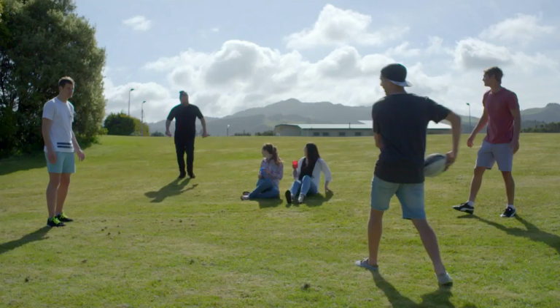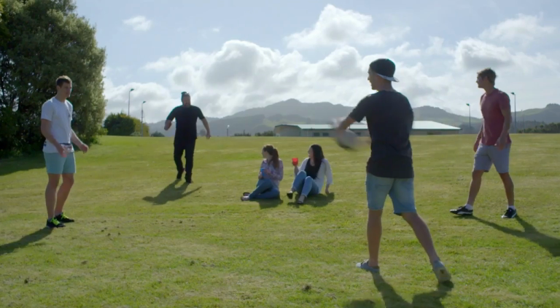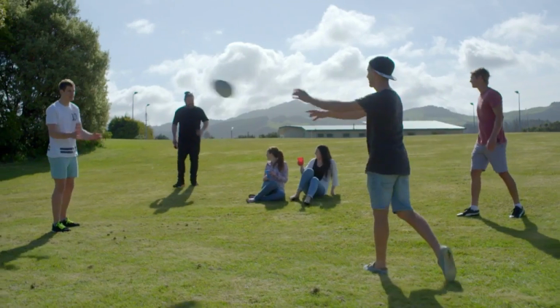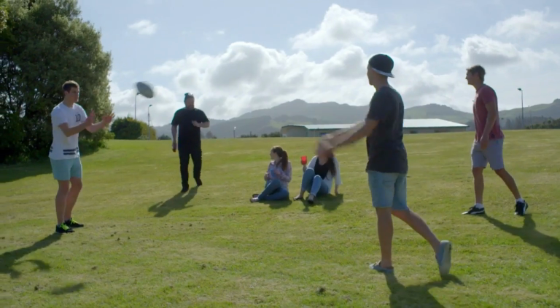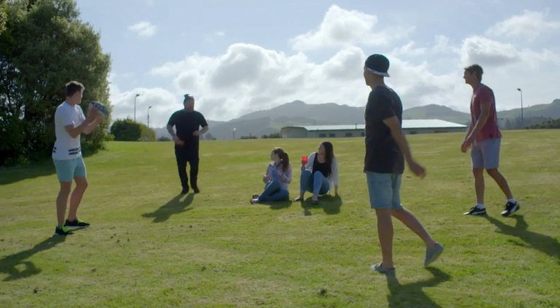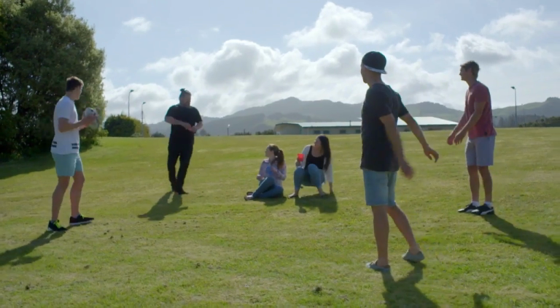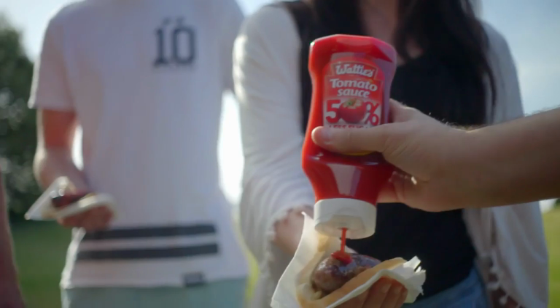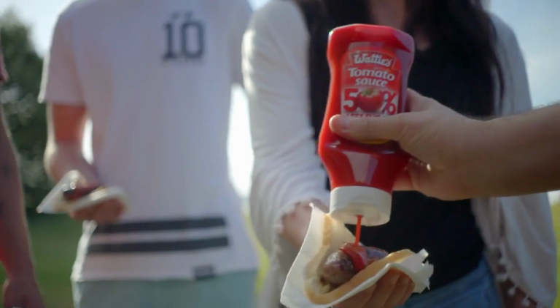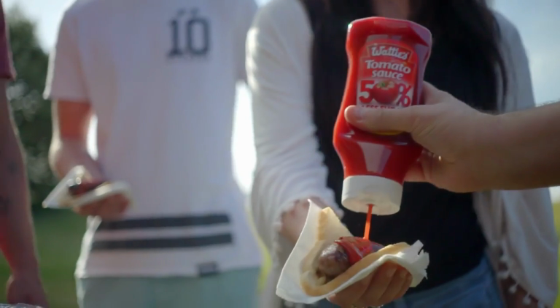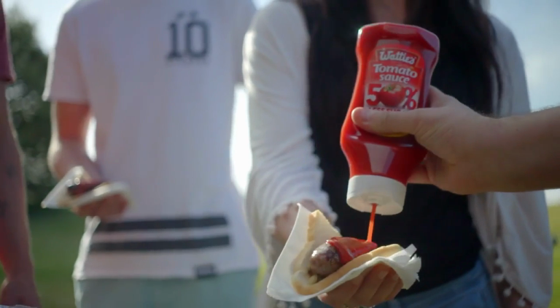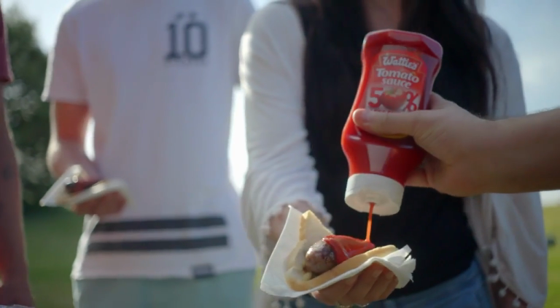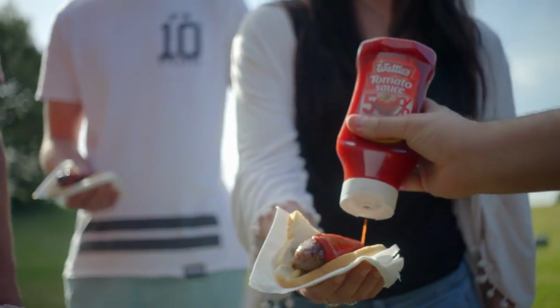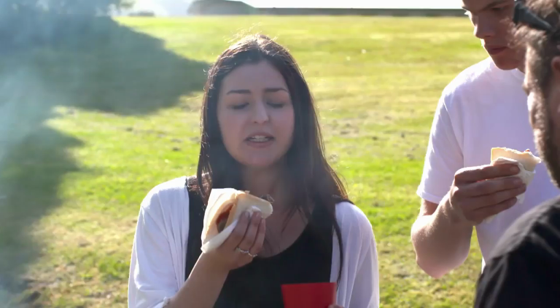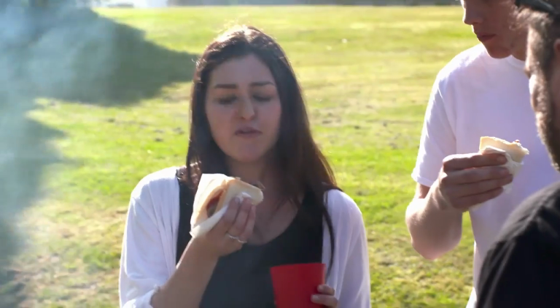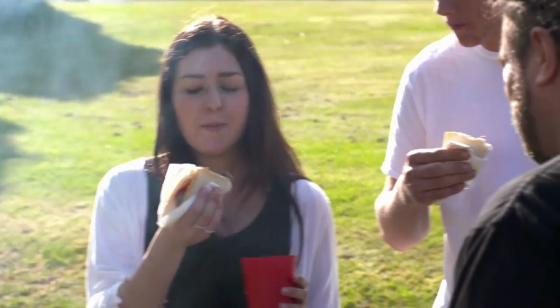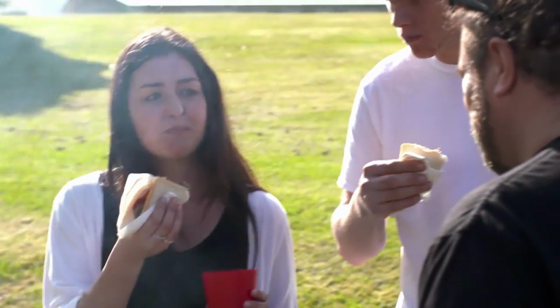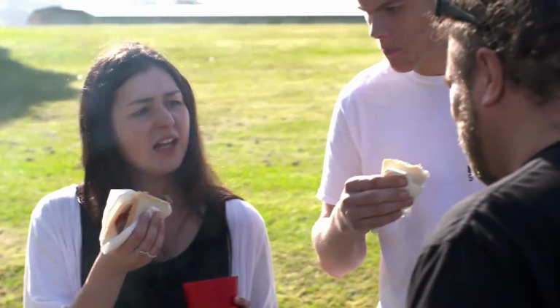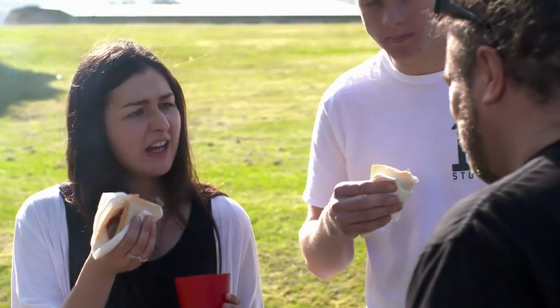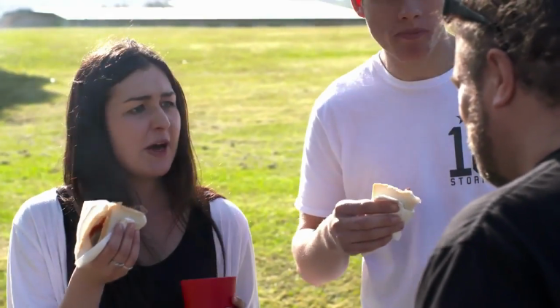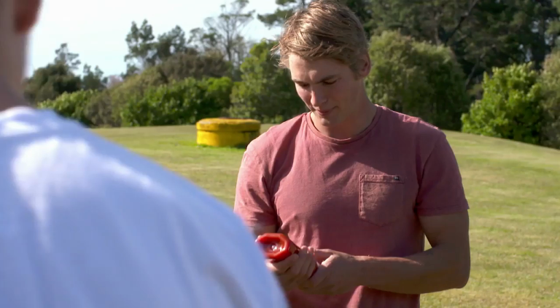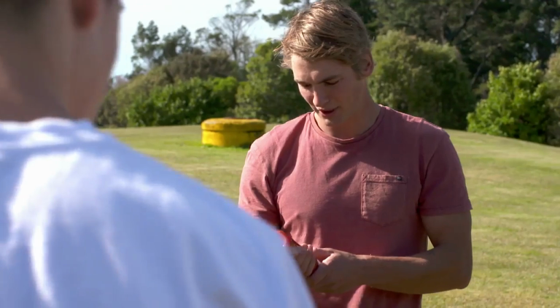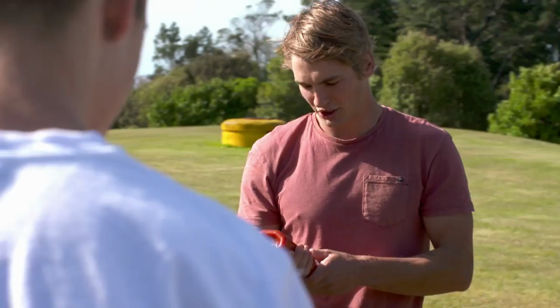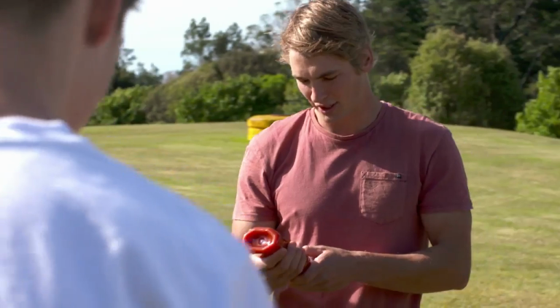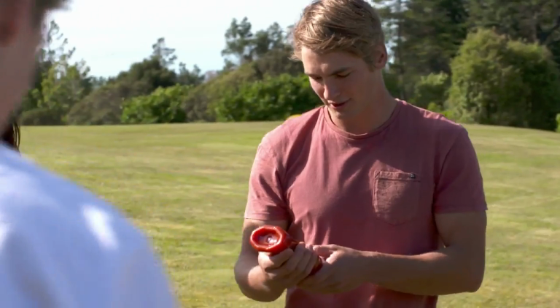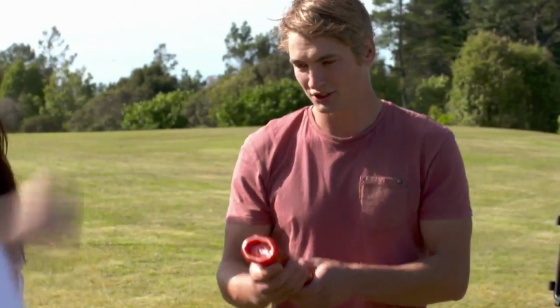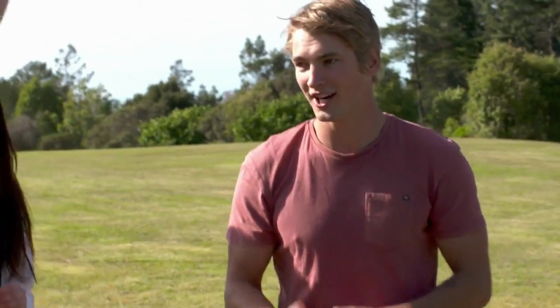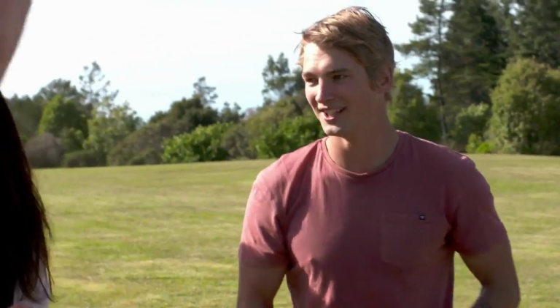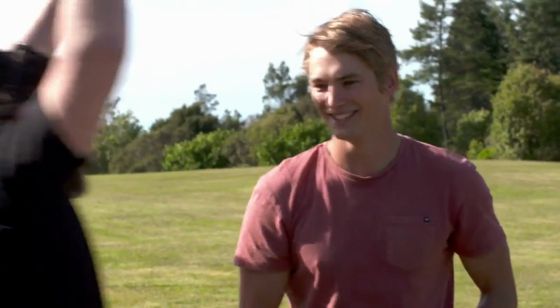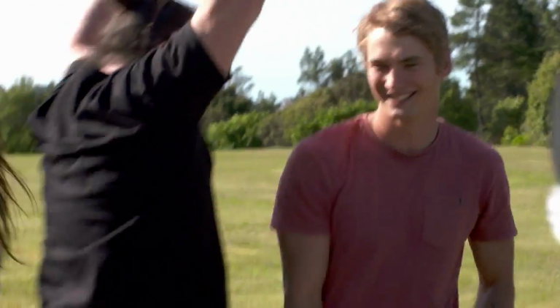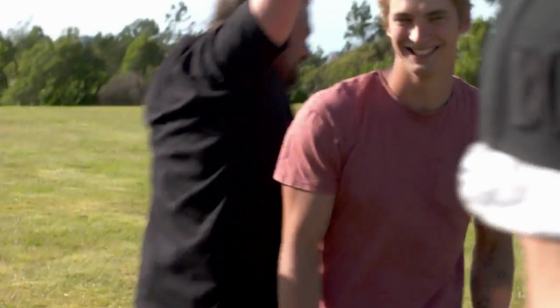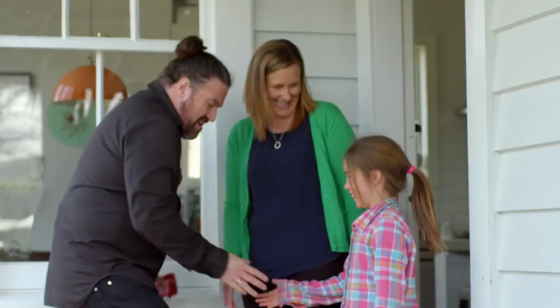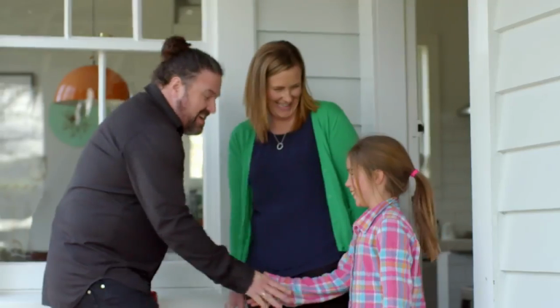Hi! What's the verdict? Bit different. I like it. 50% less sugar! 50% less sugar!